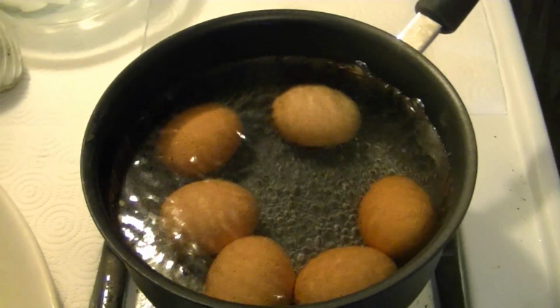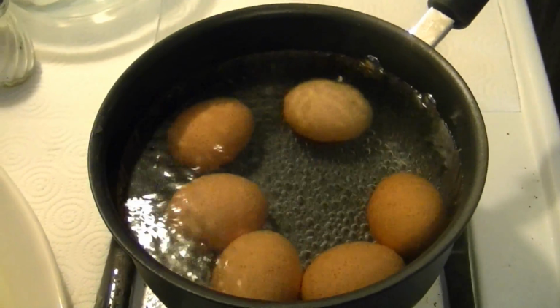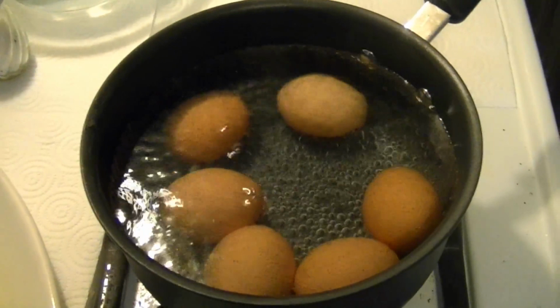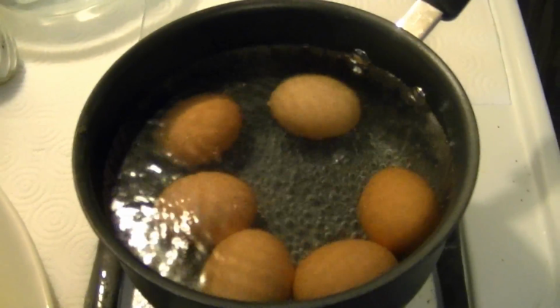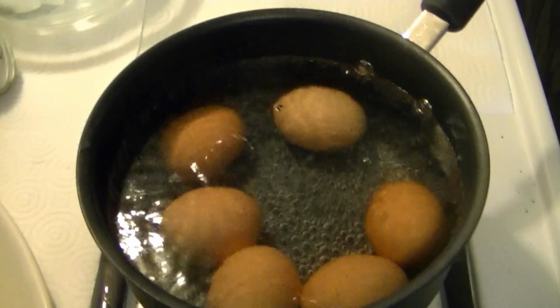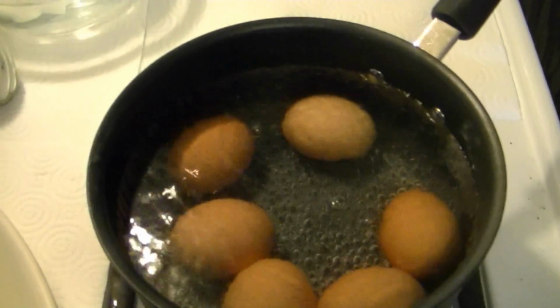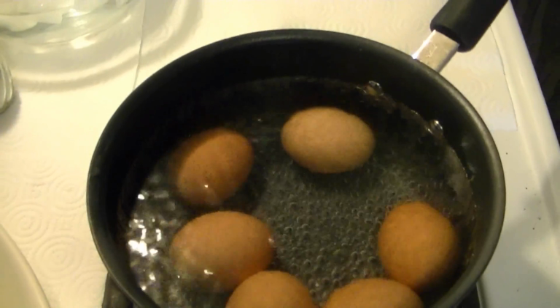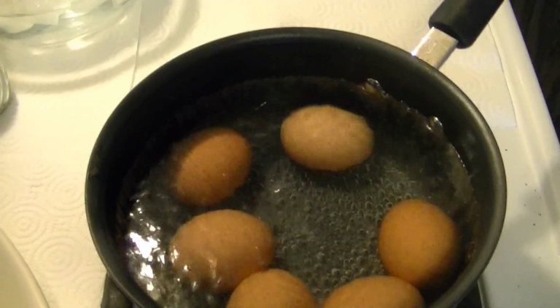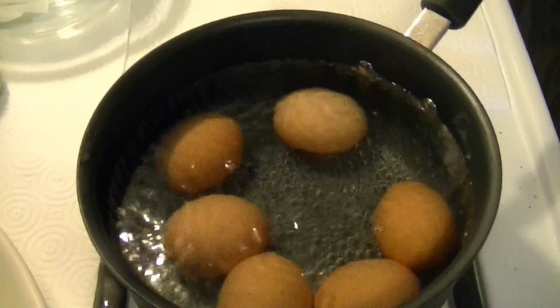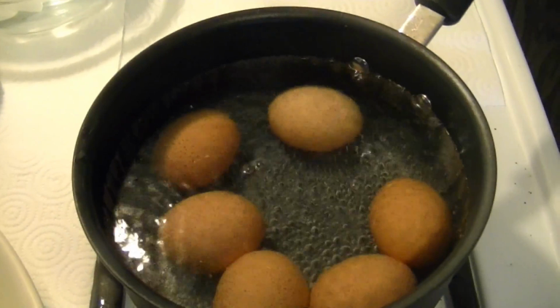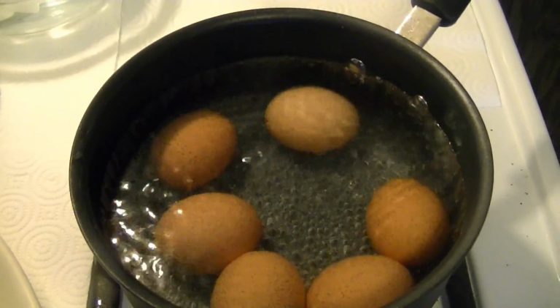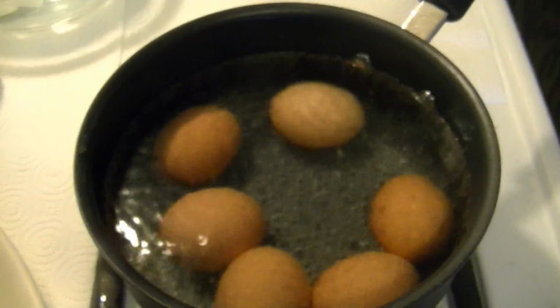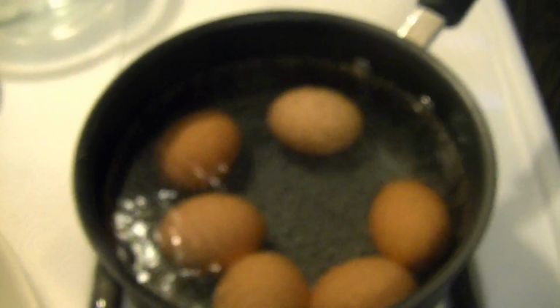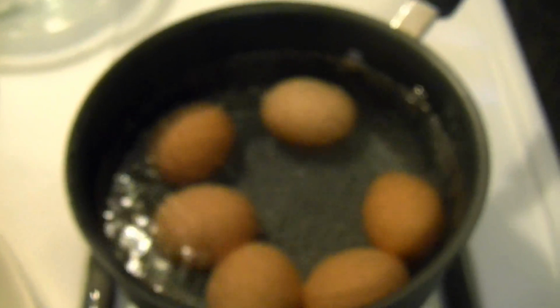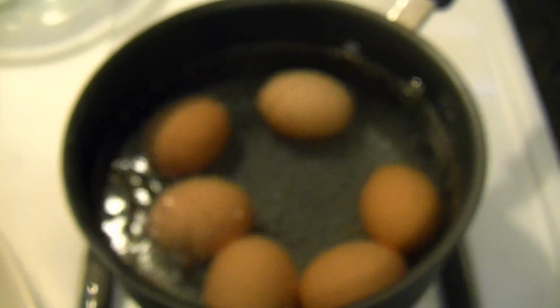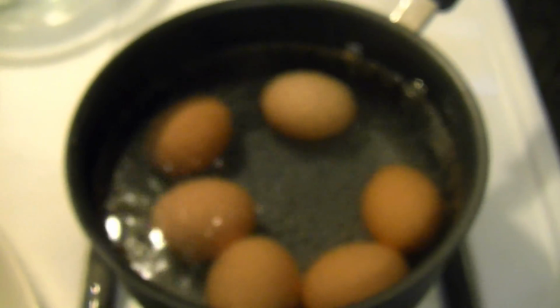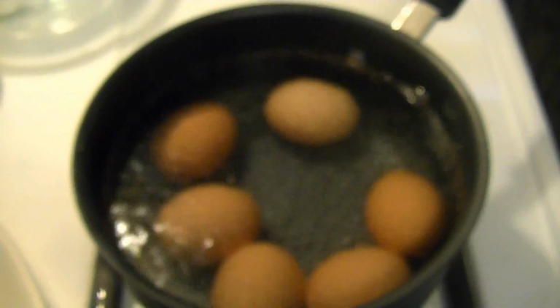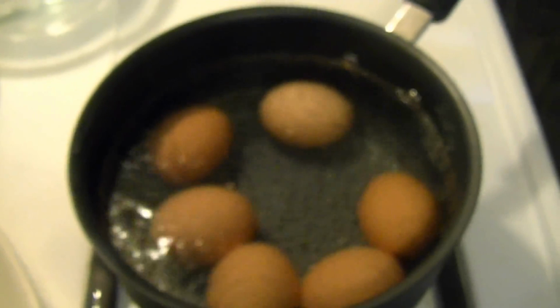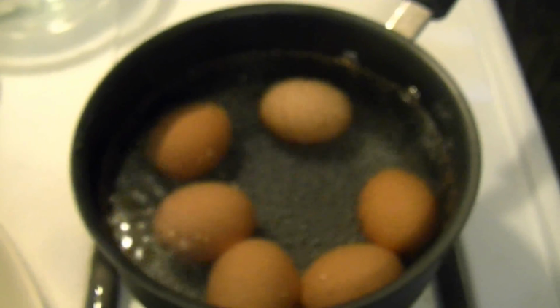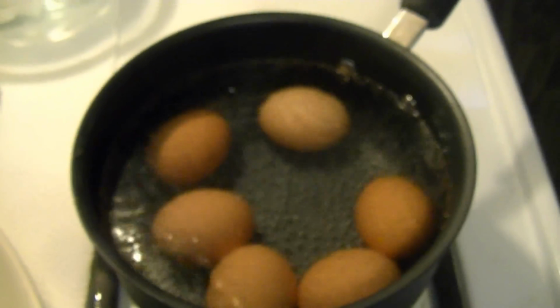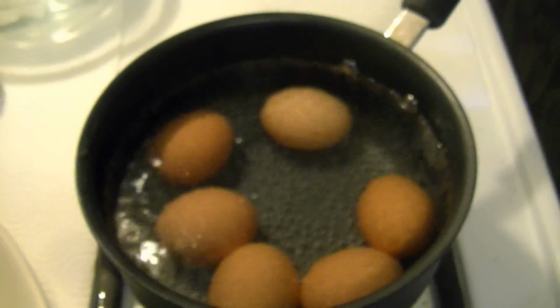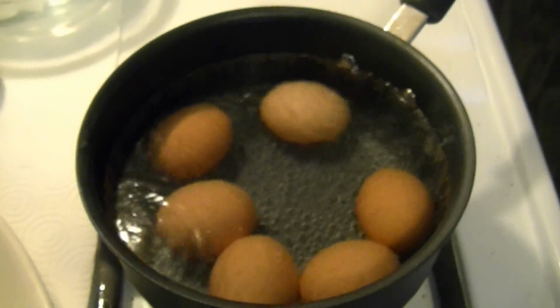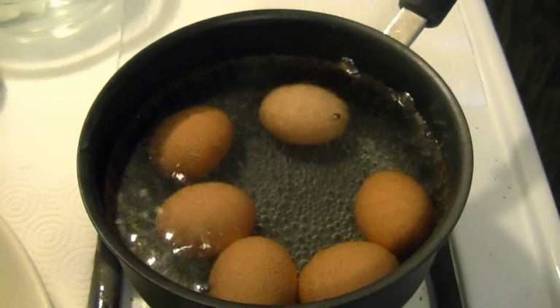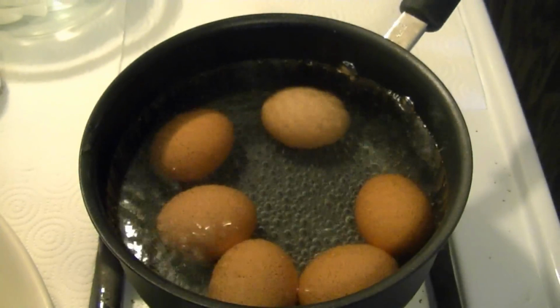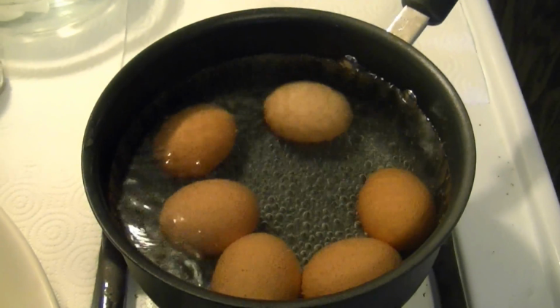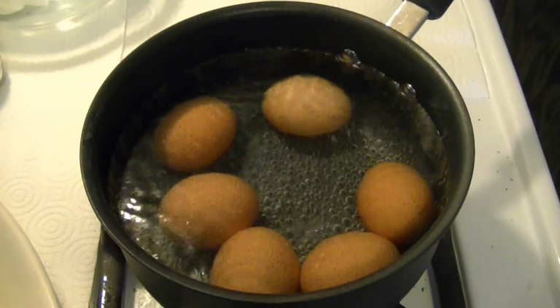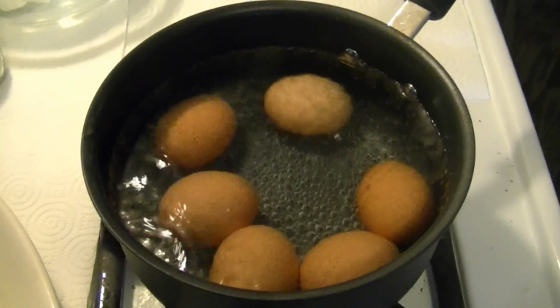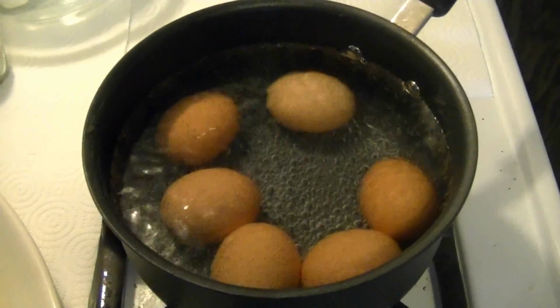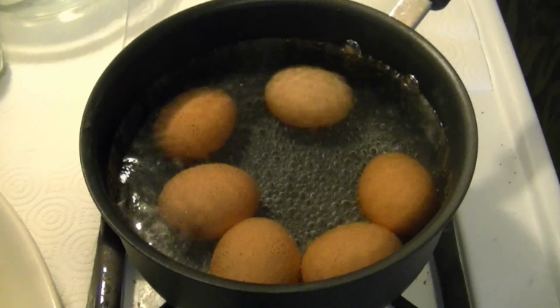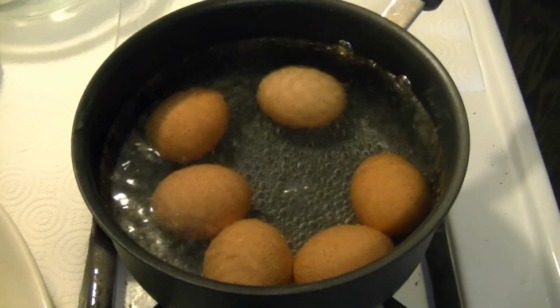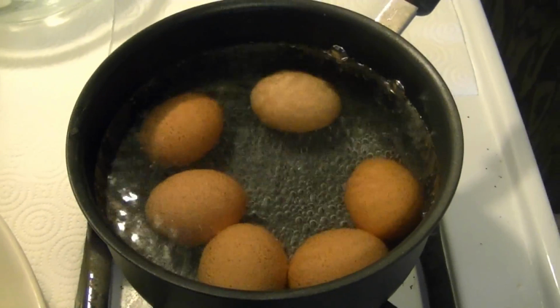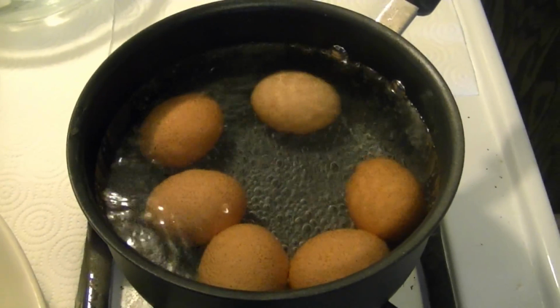So it's been a few minutes — probably about five minutes — and now my water has heated up and it's just starting to boil.